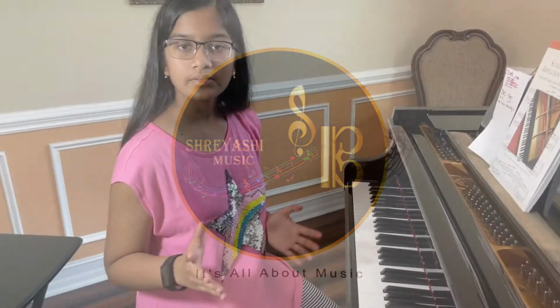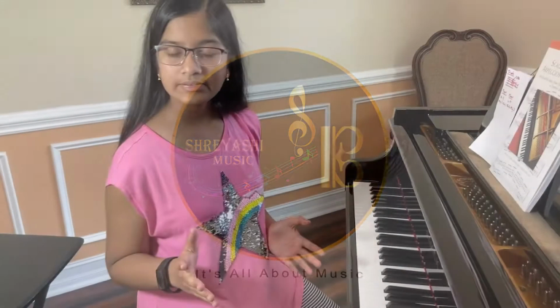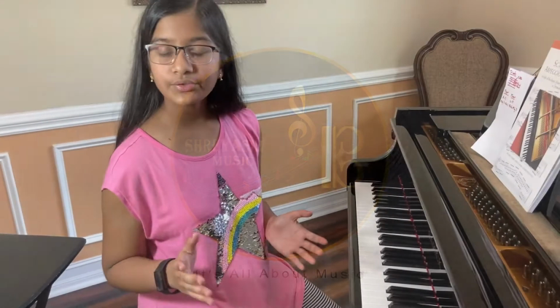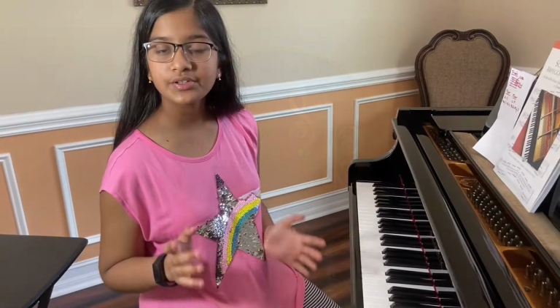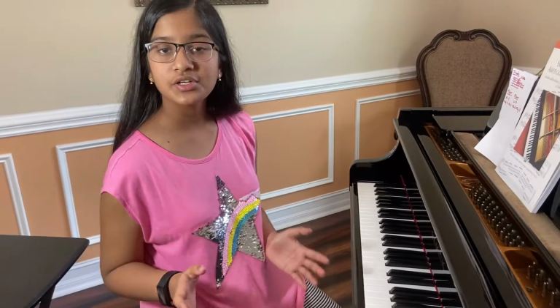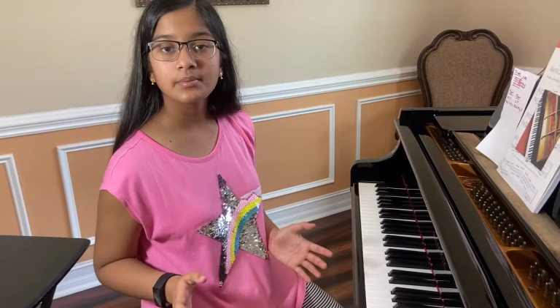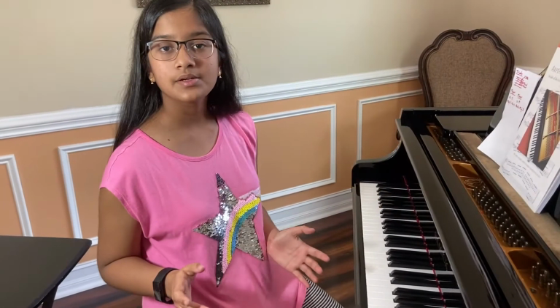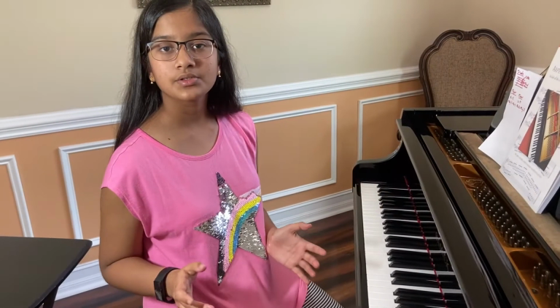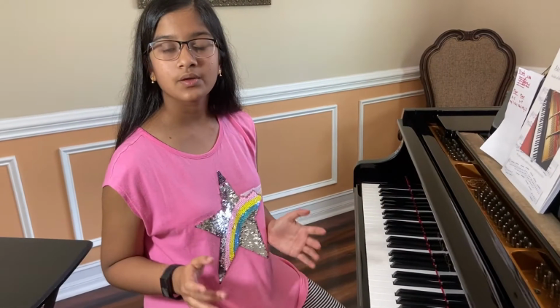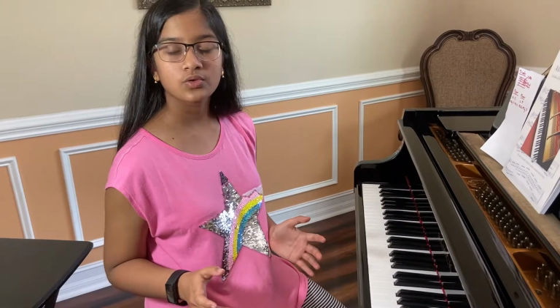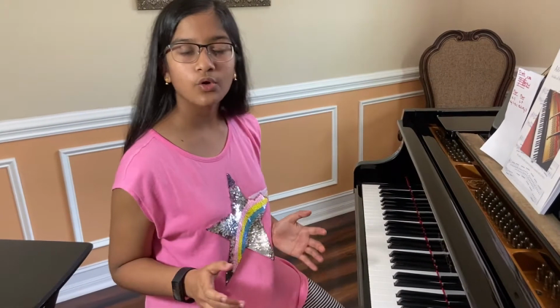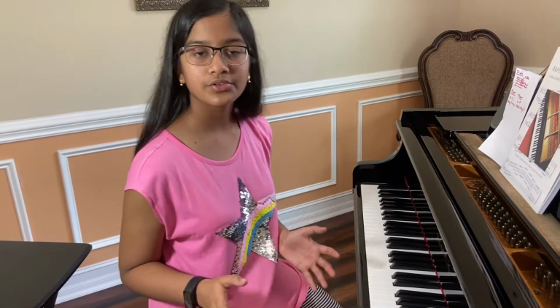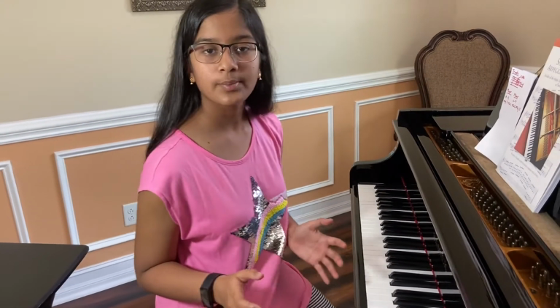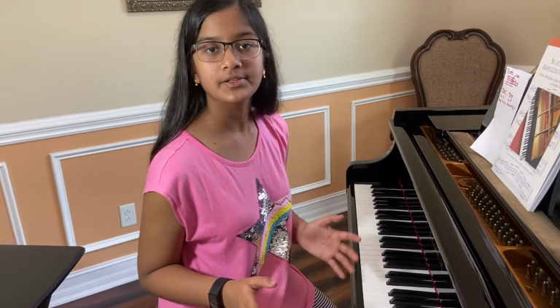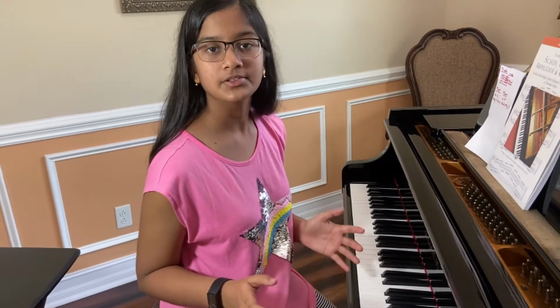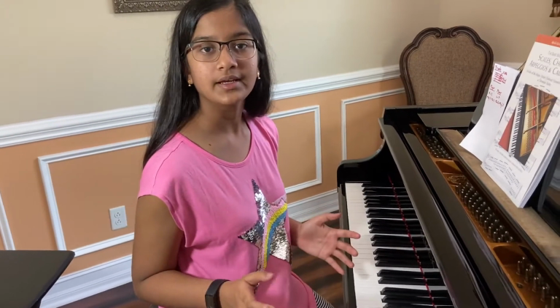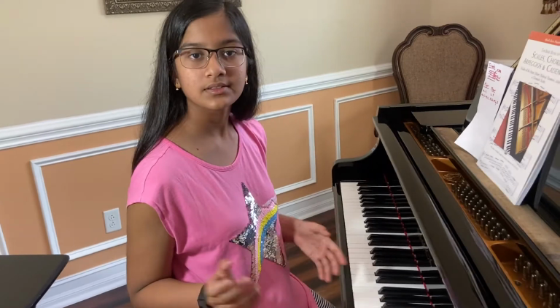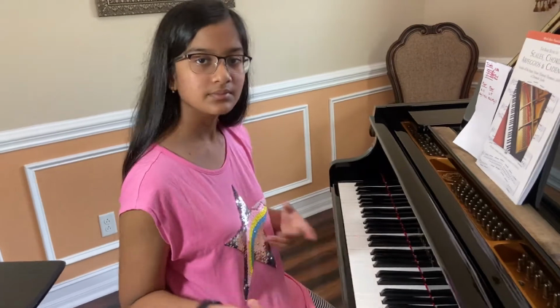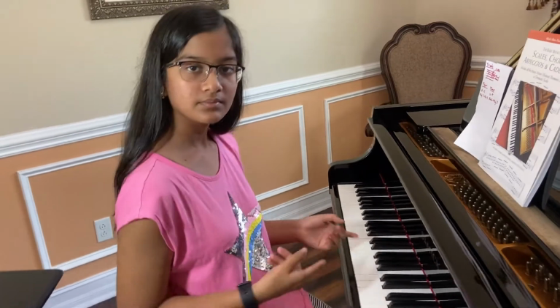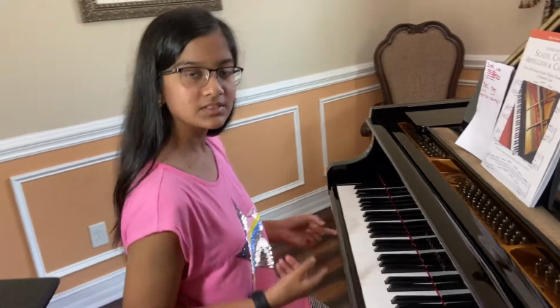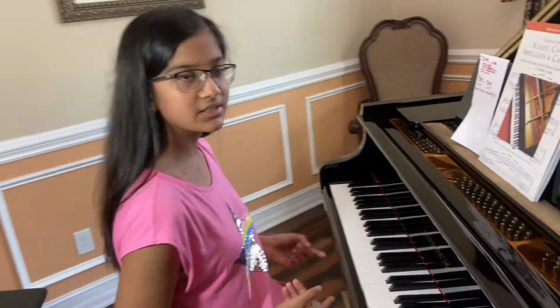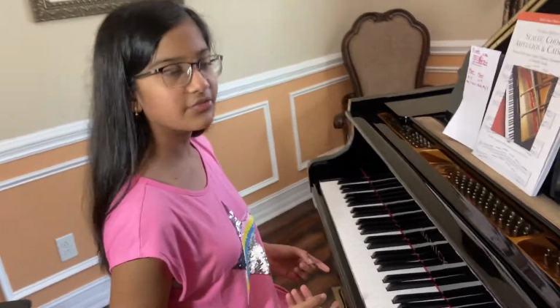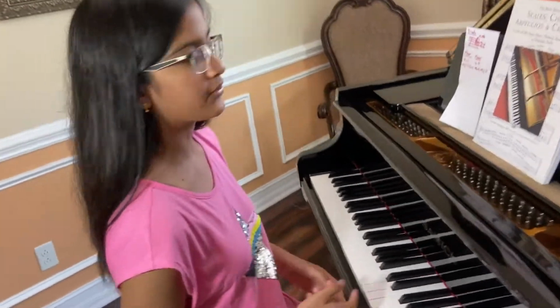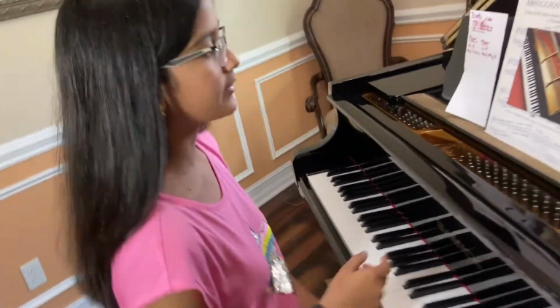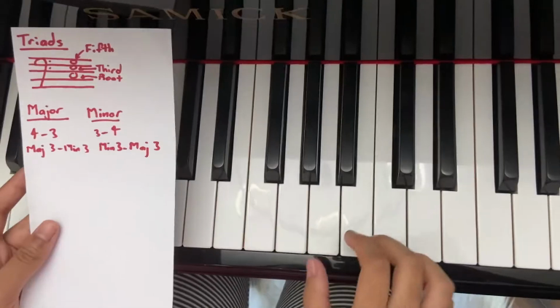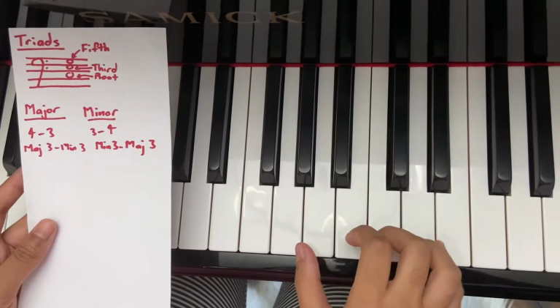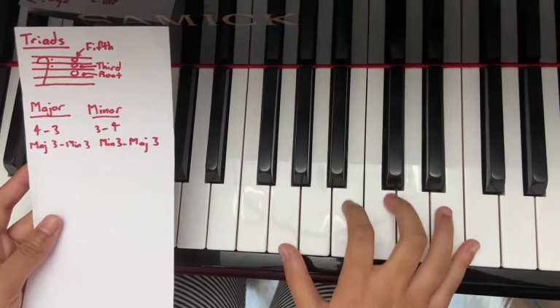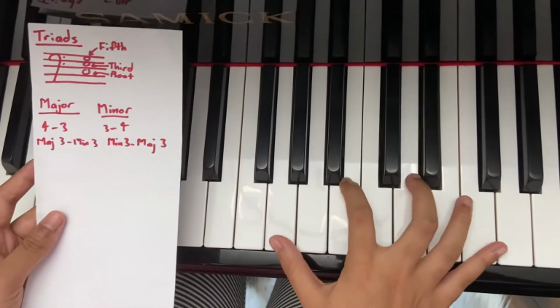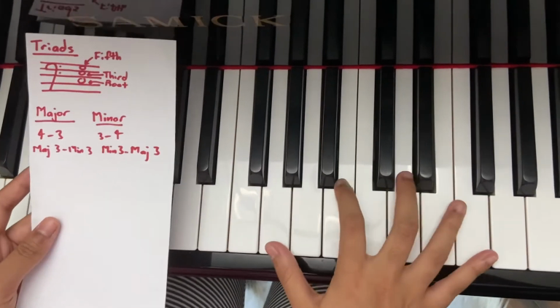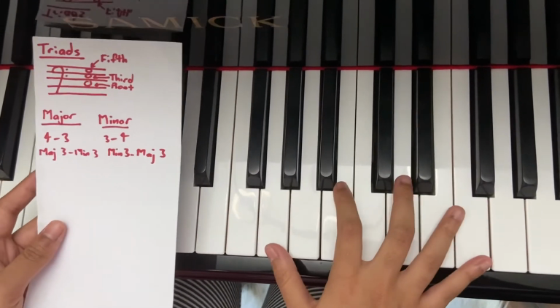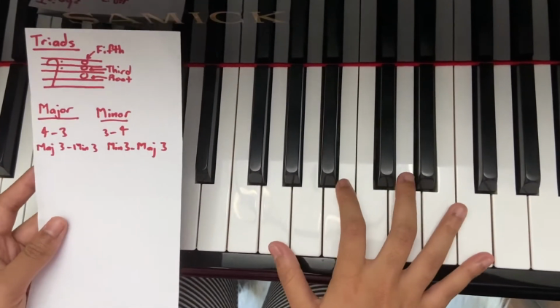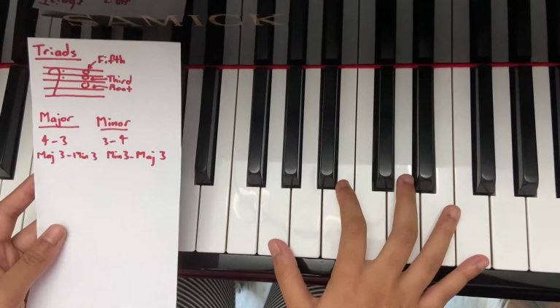Let's learn the G major chords and arpeggios next. Let's get to the fingering. First, let's find the triad.